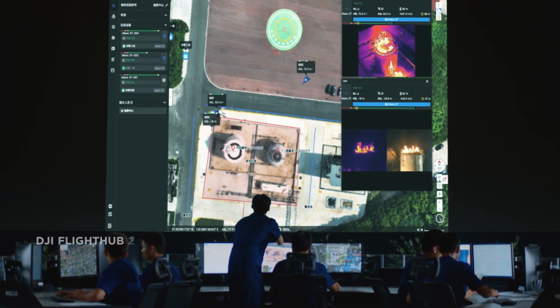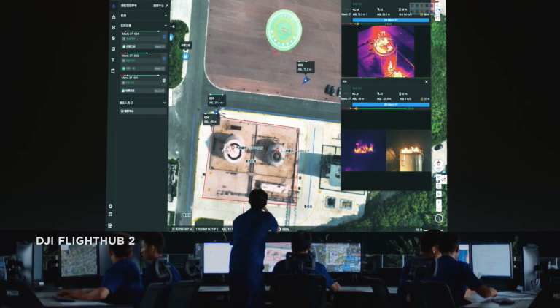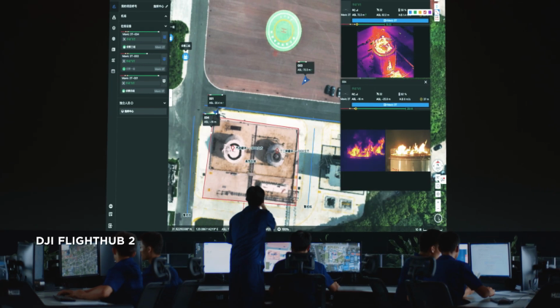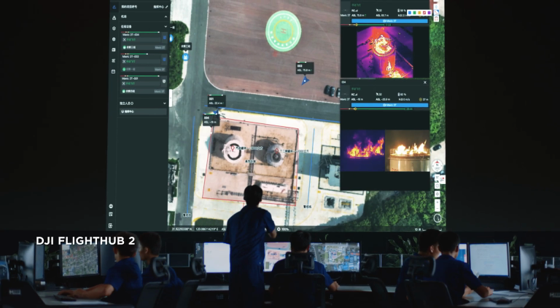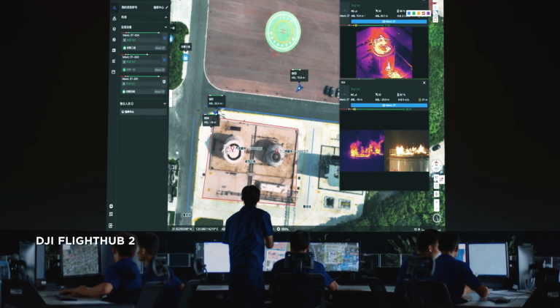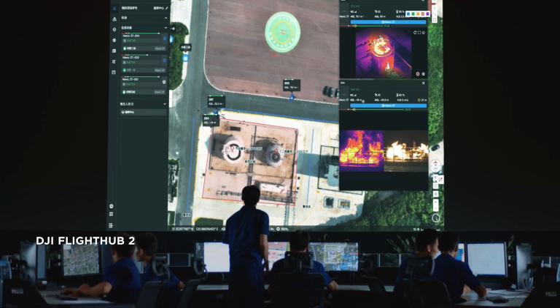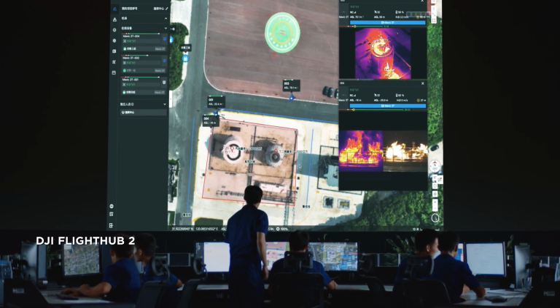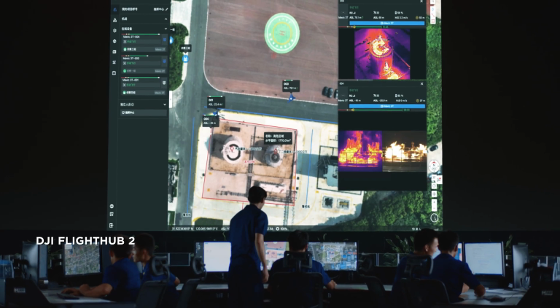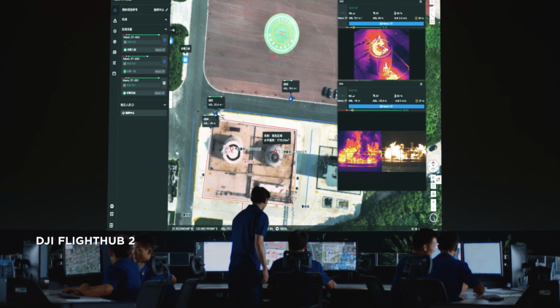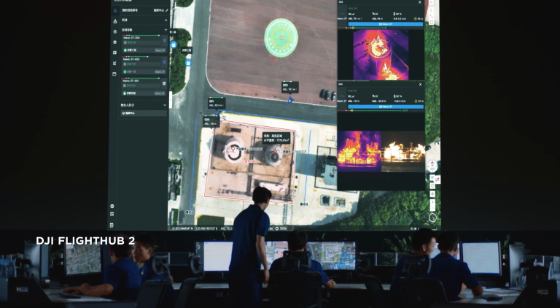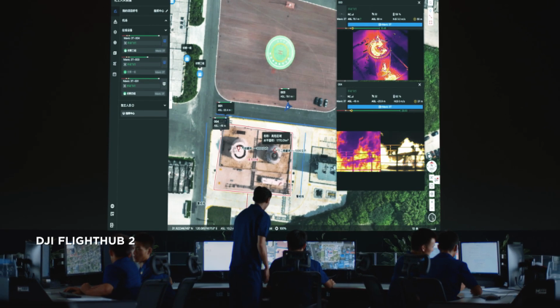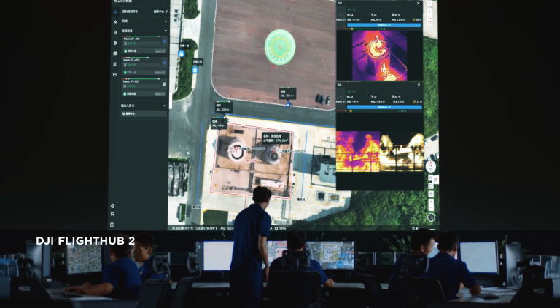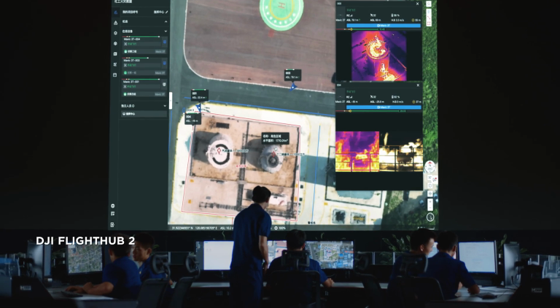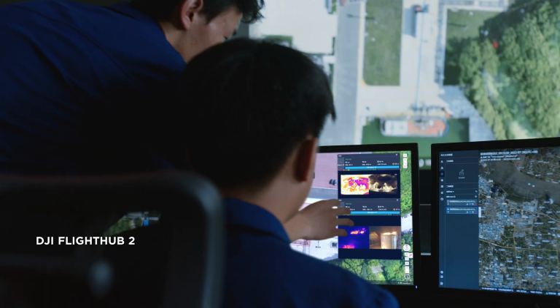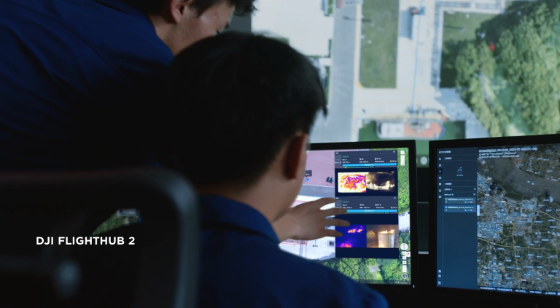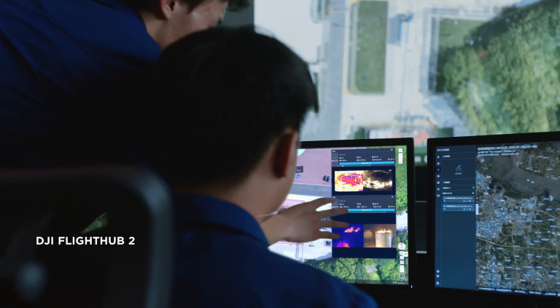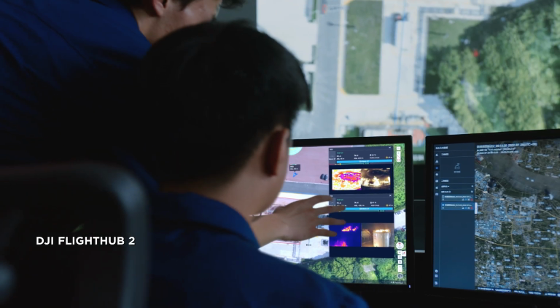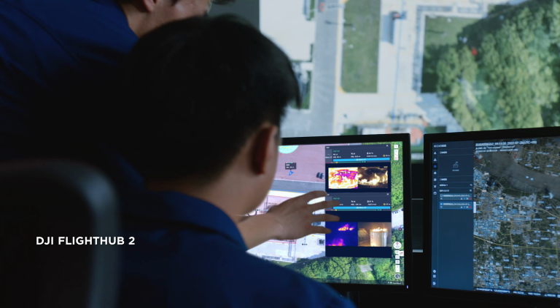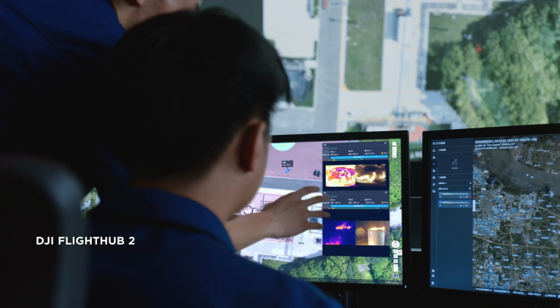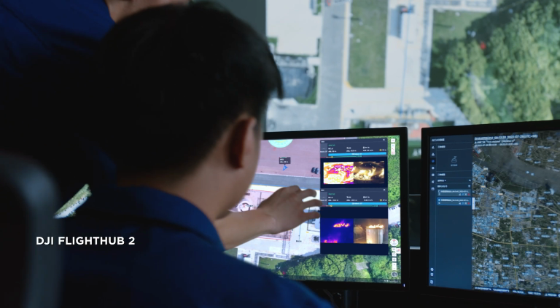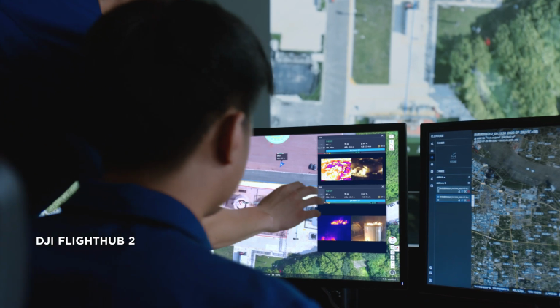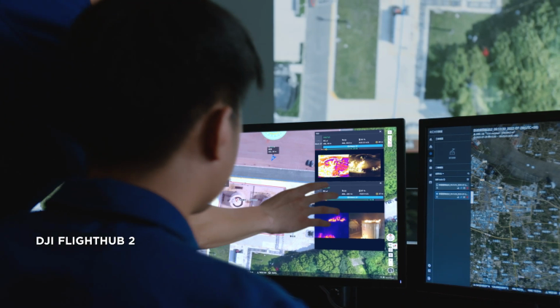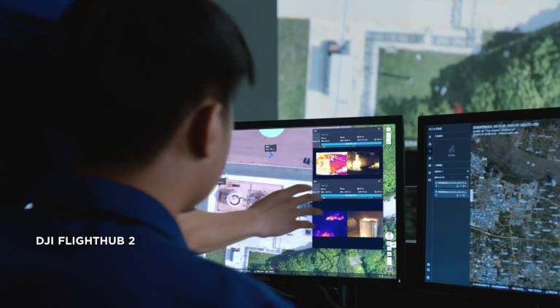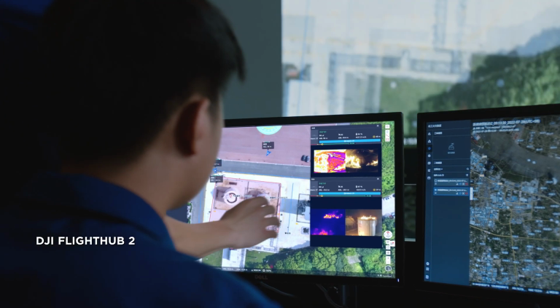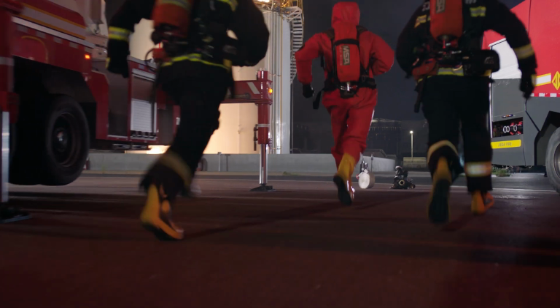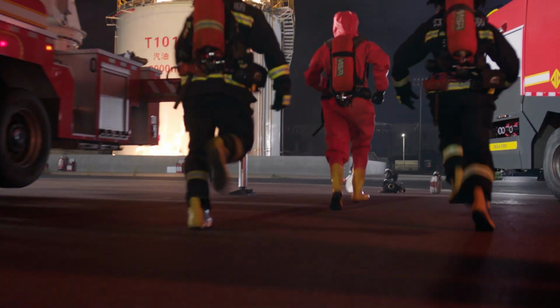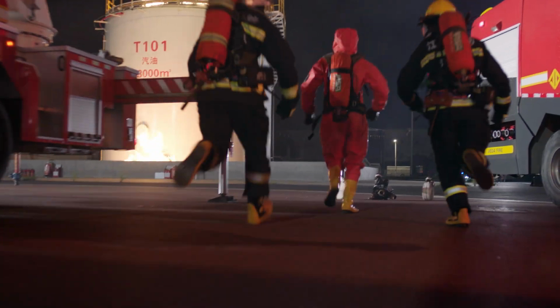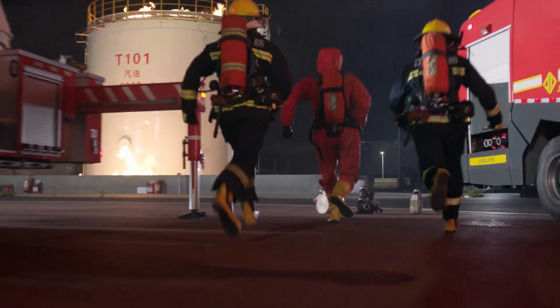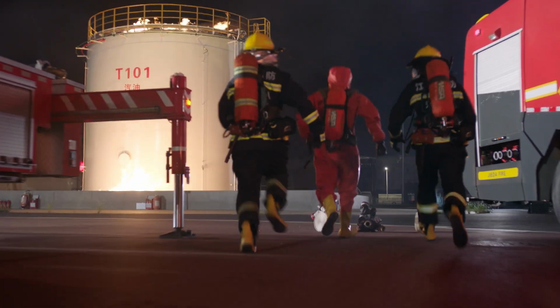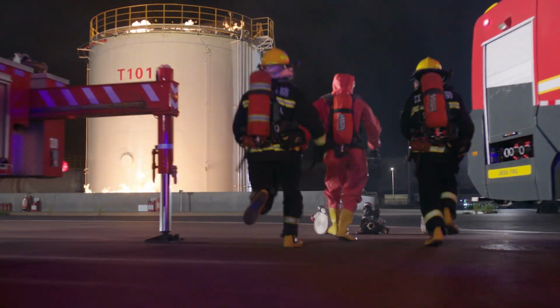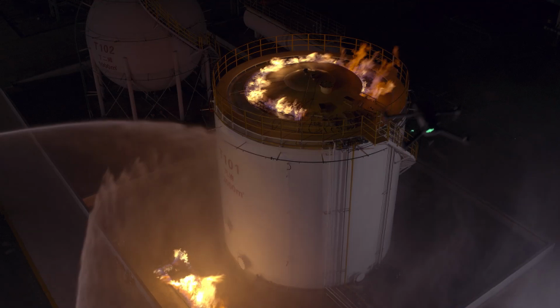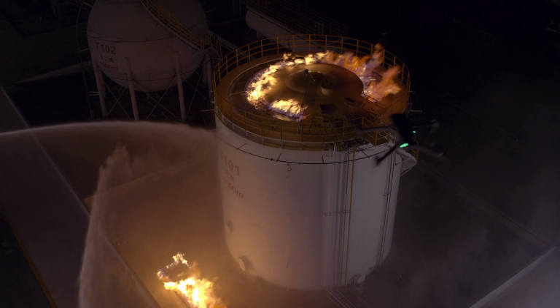With DJI FlightHub 2, synchronize across teams to get first-hand on-site information and efficient air-to-ground coordination.